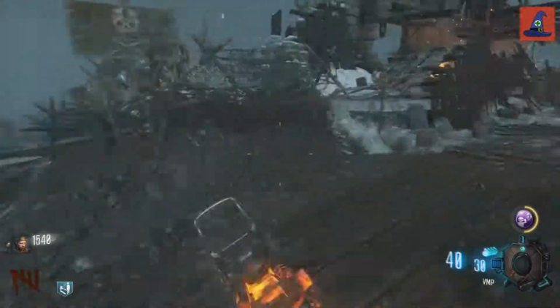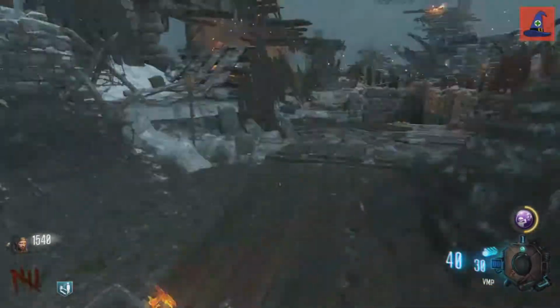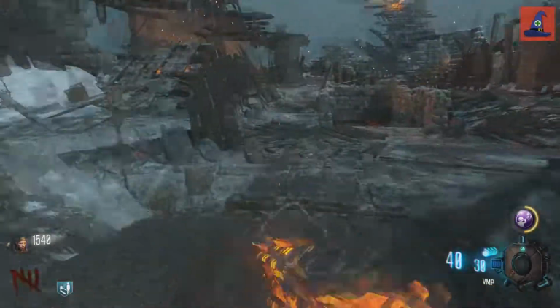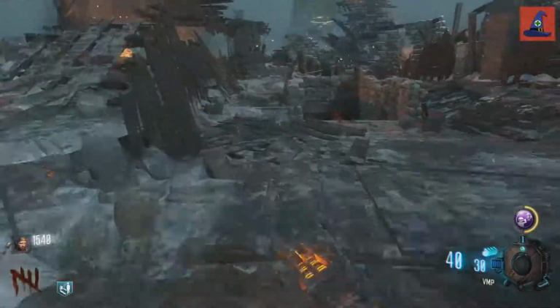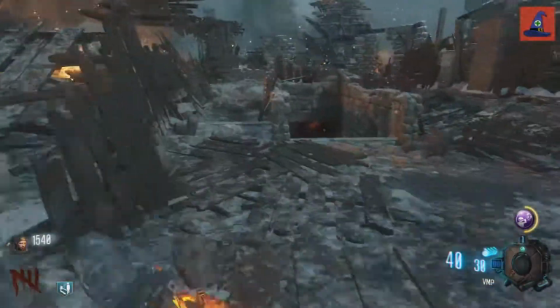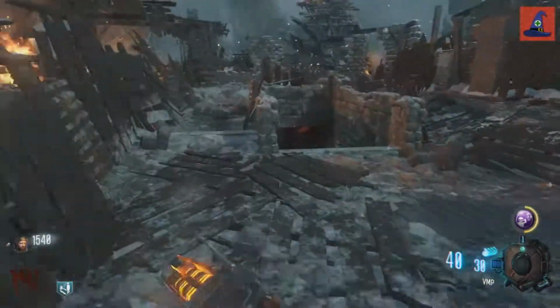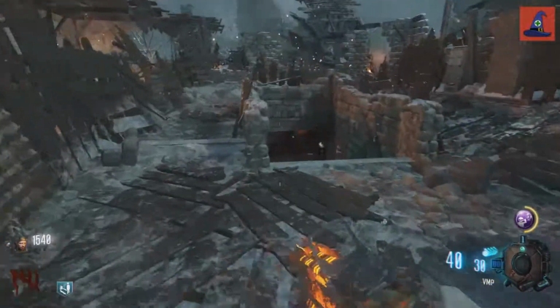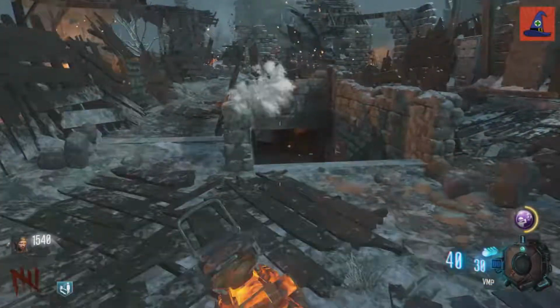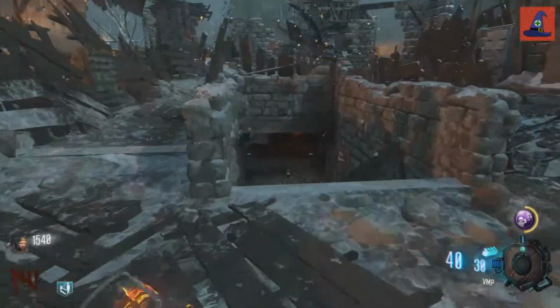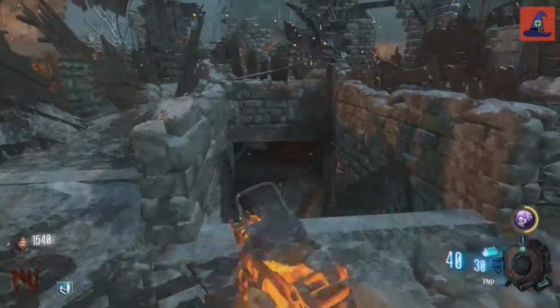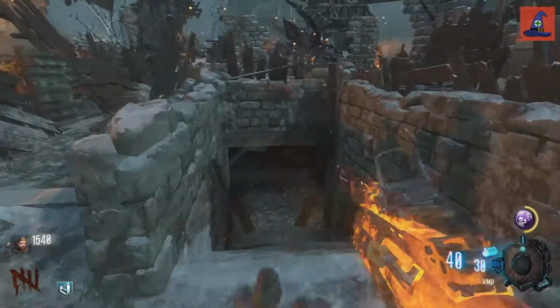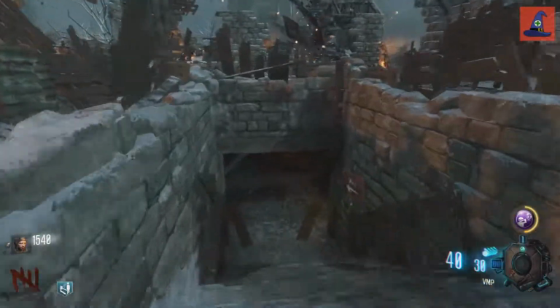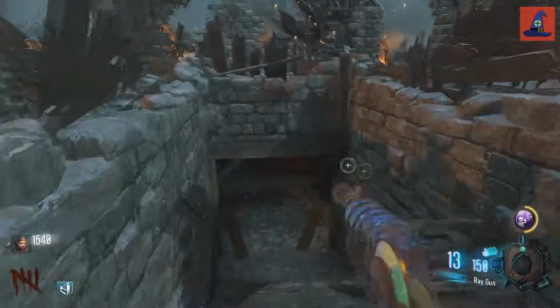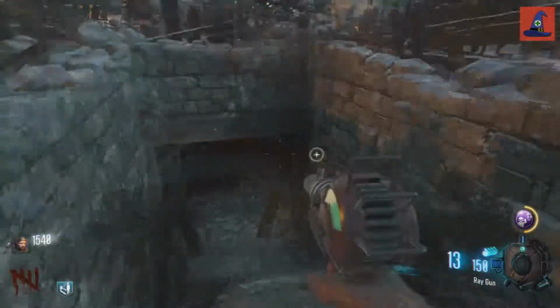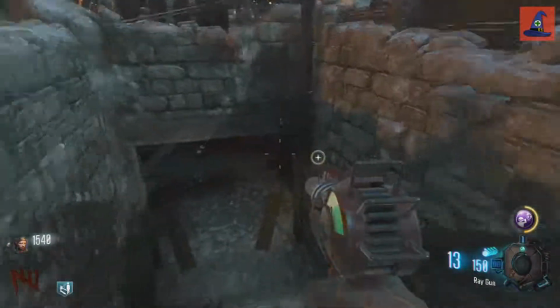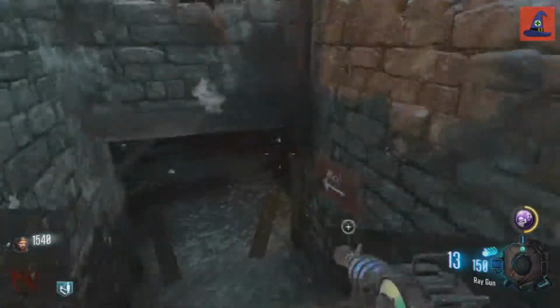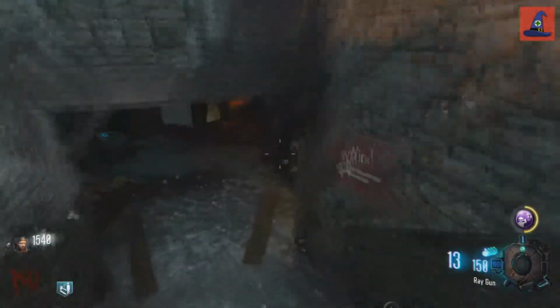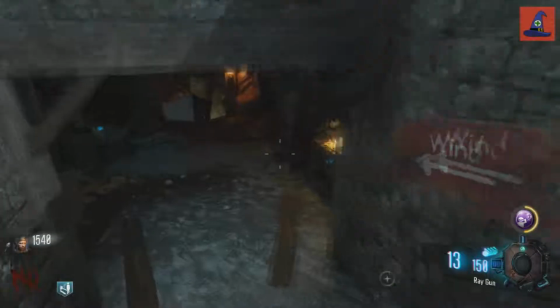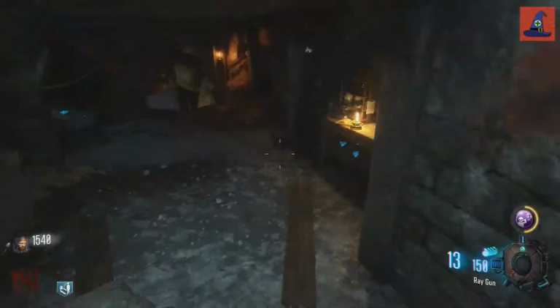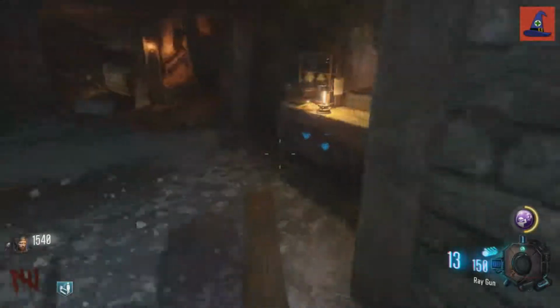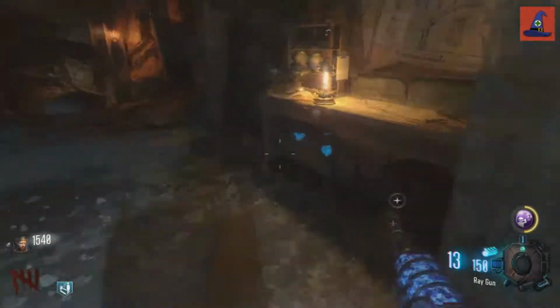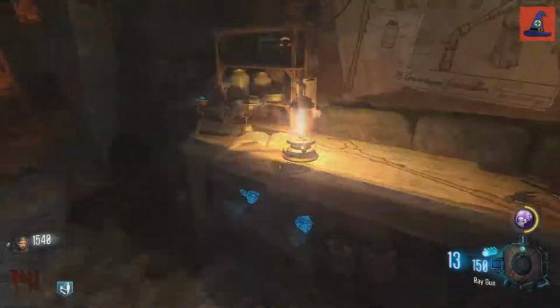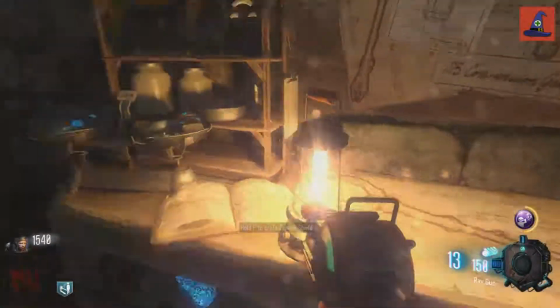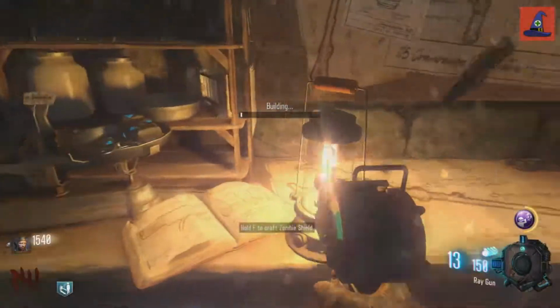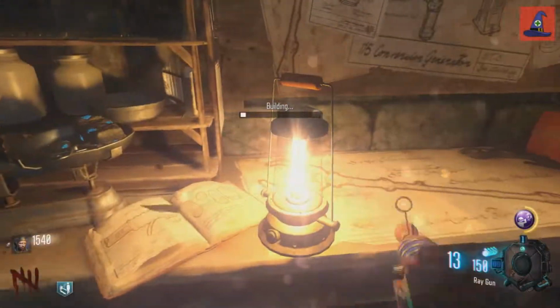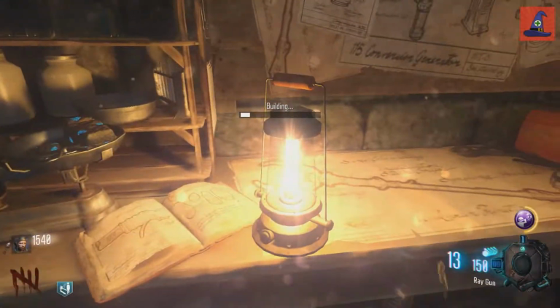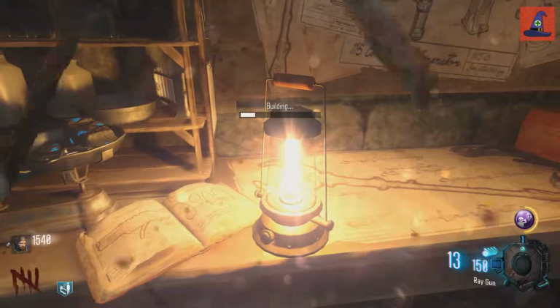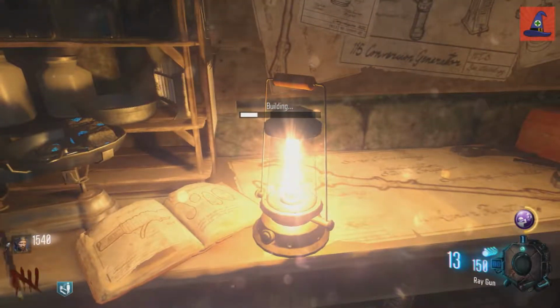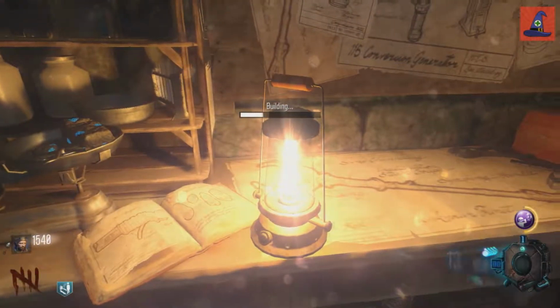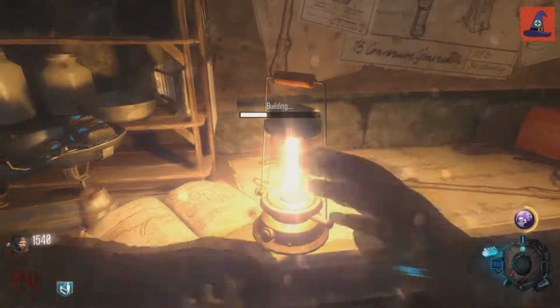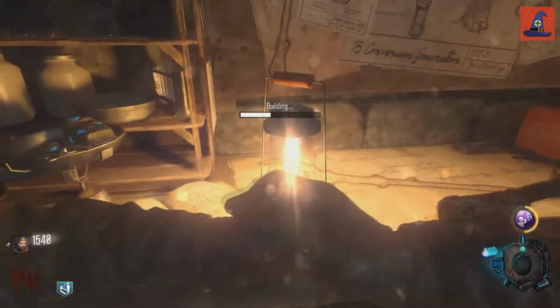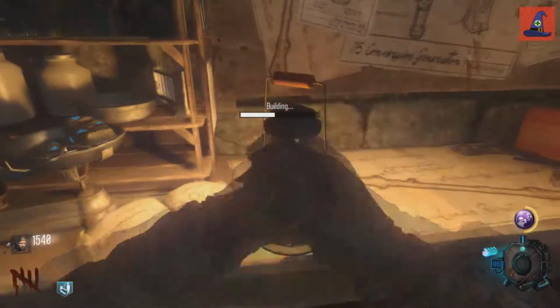Now with all the pieces, go to a crafting table in the church or in the wind tunnel near Juggernog and craft it.